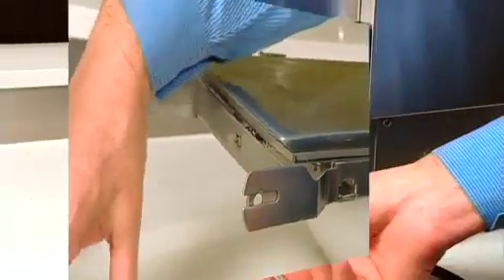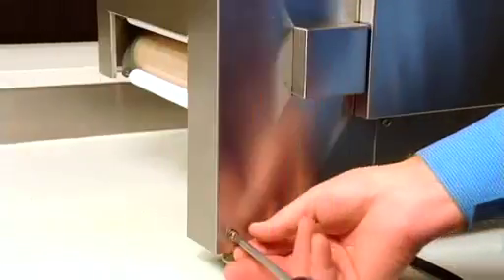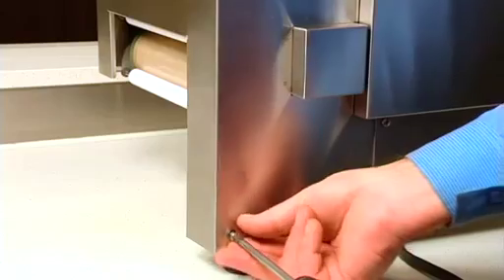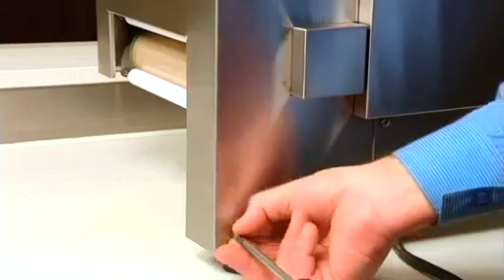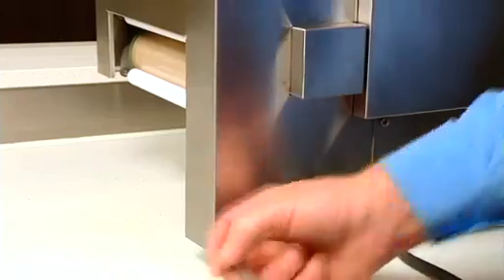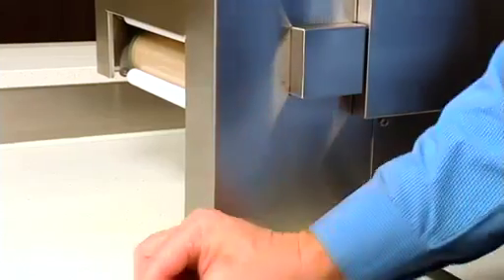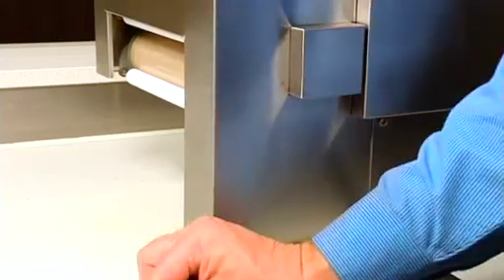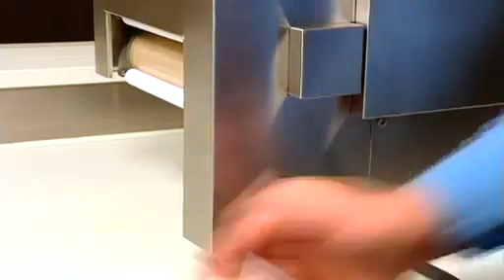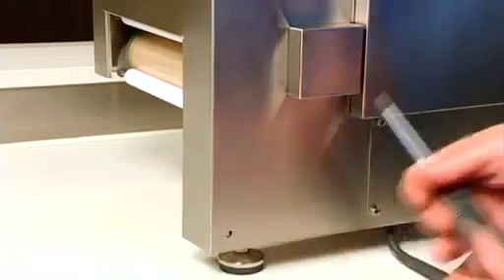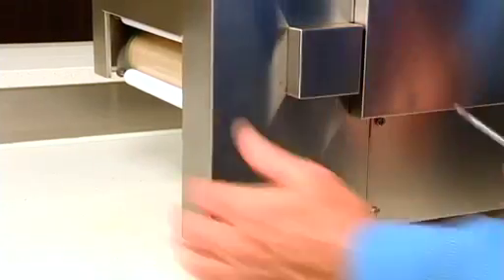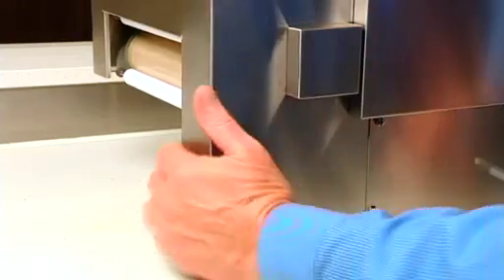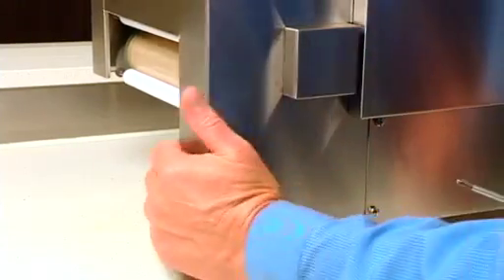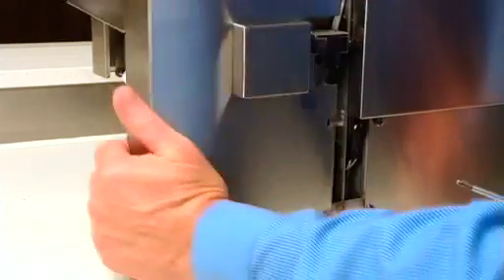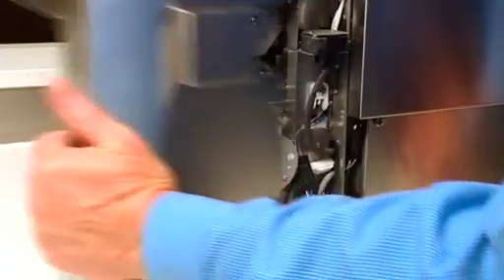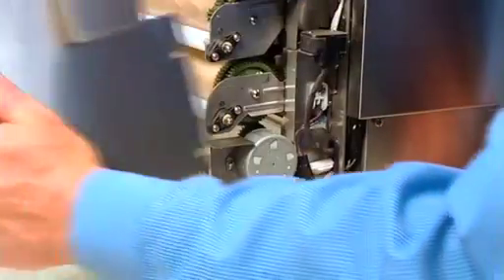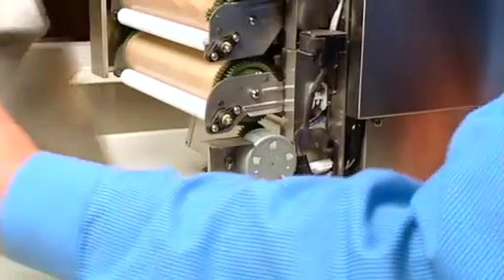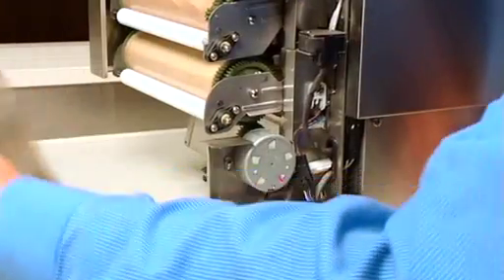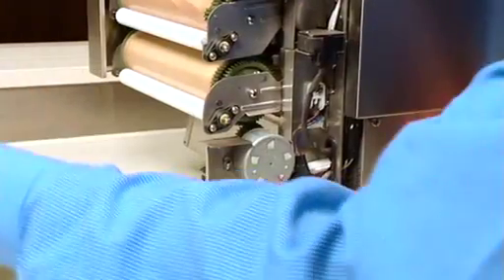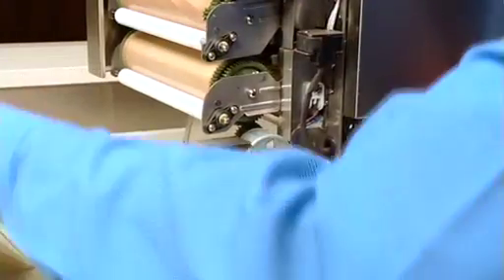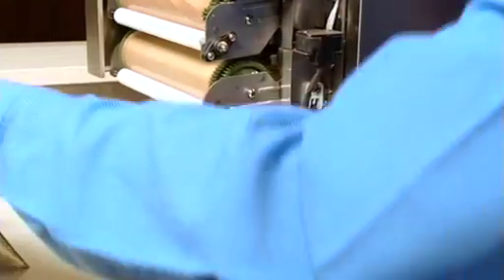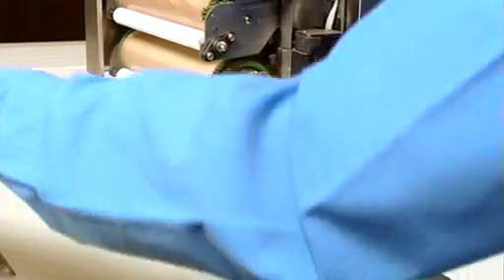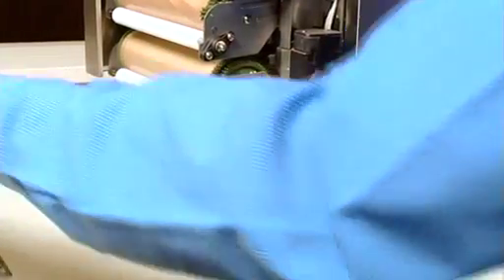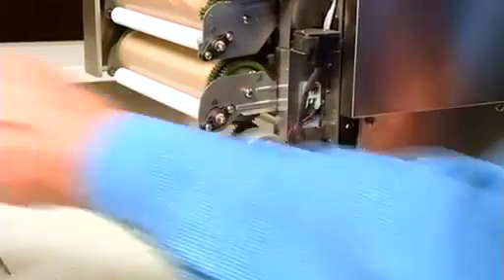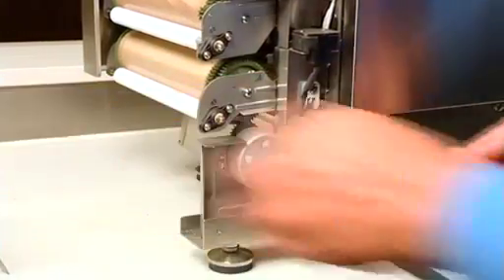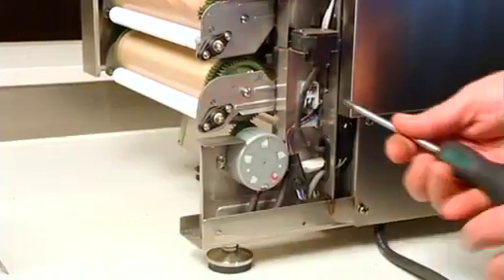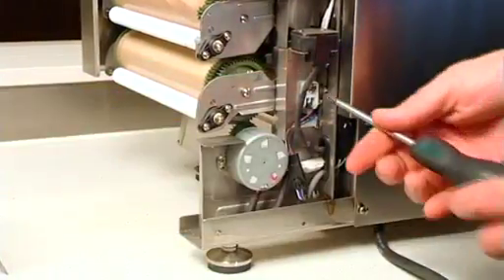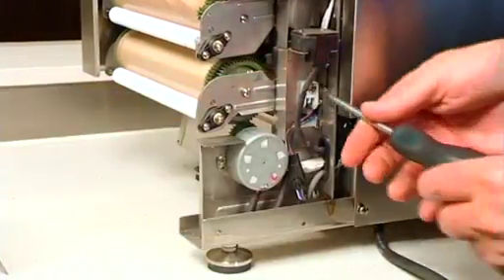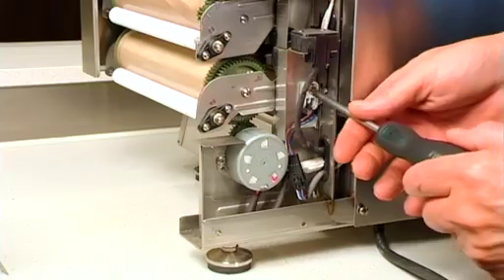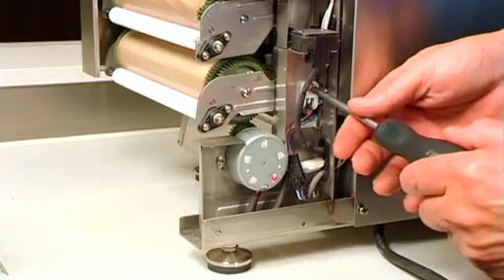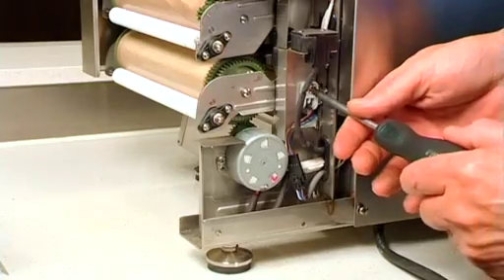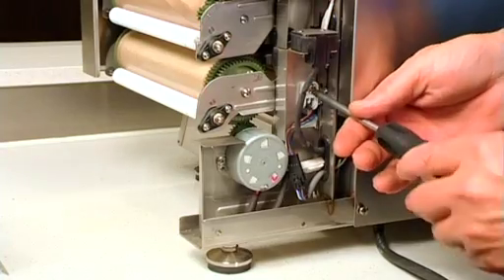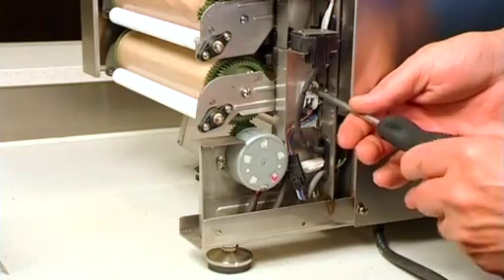Technicians, please note the correct procedure to inspect, replace, or clean the belt sensor and drive motor.